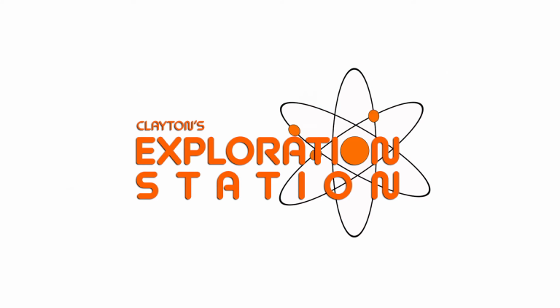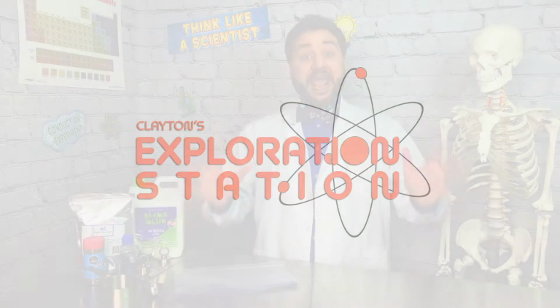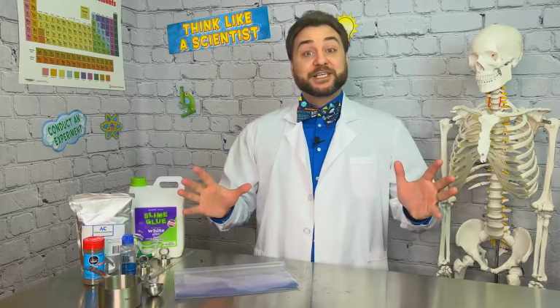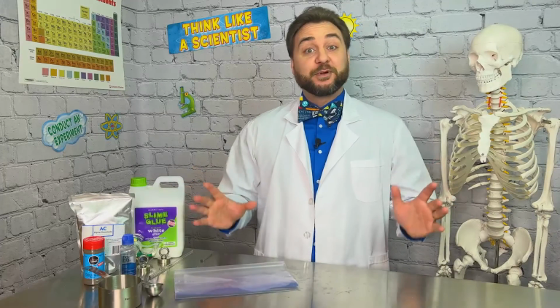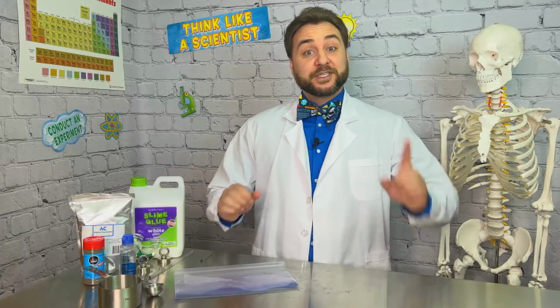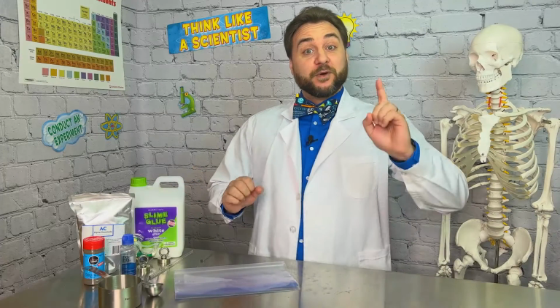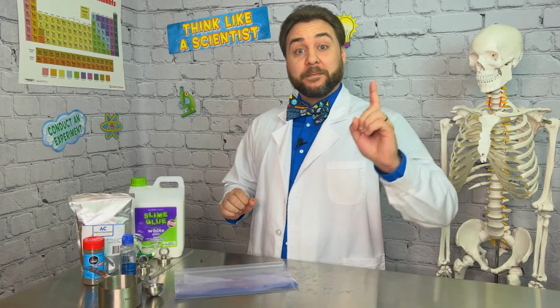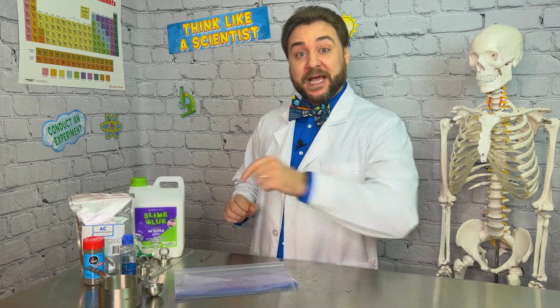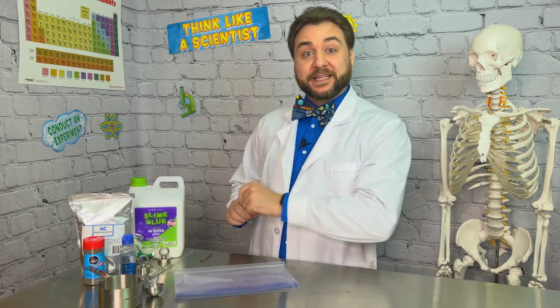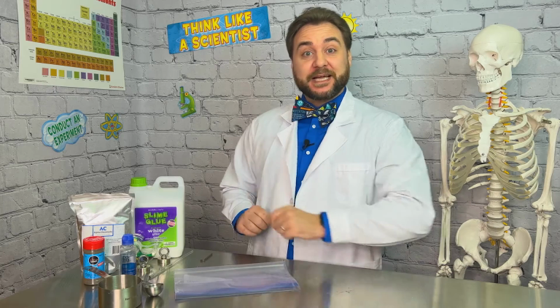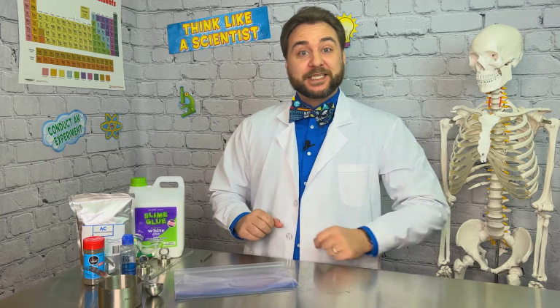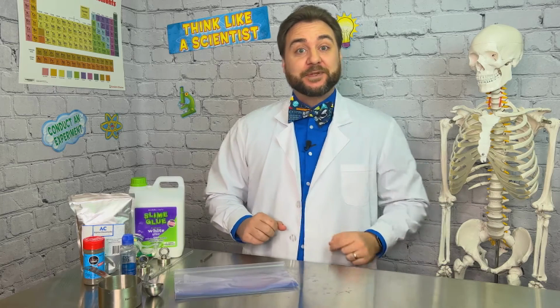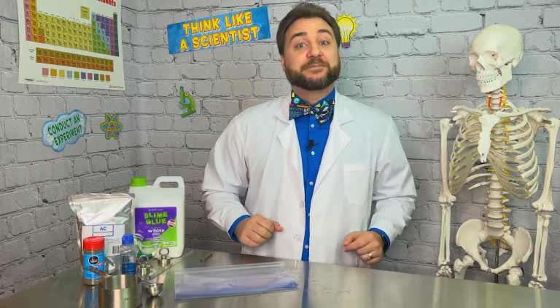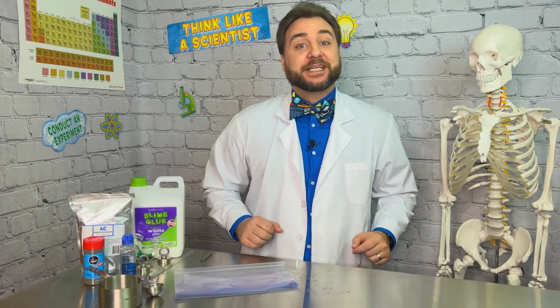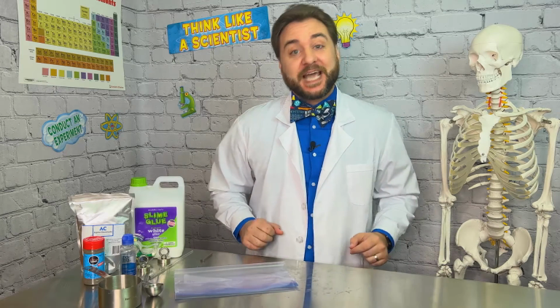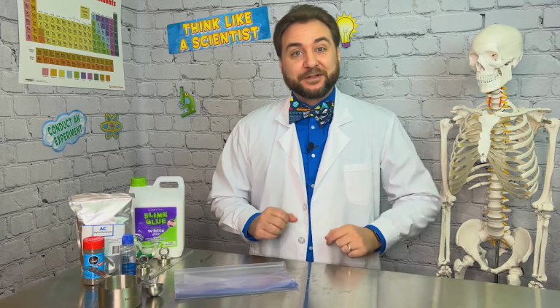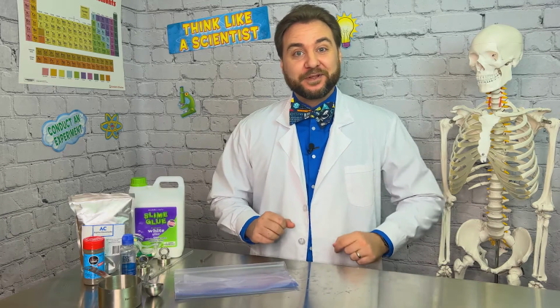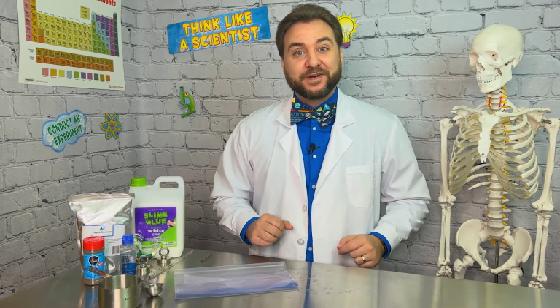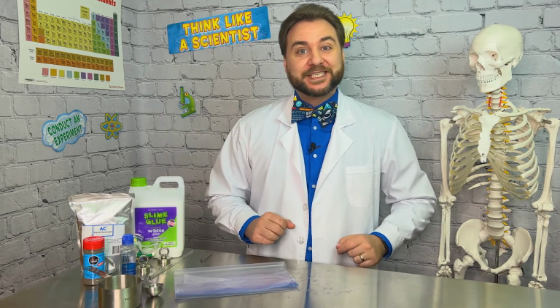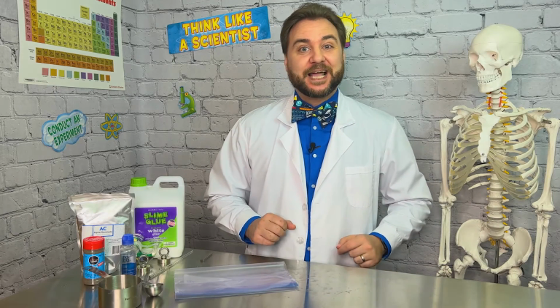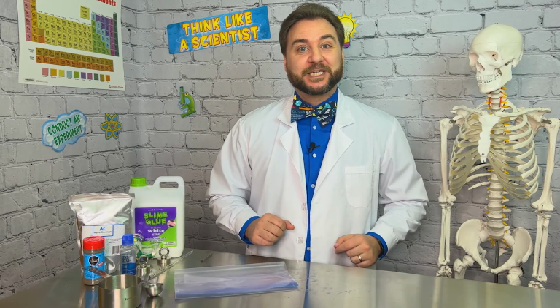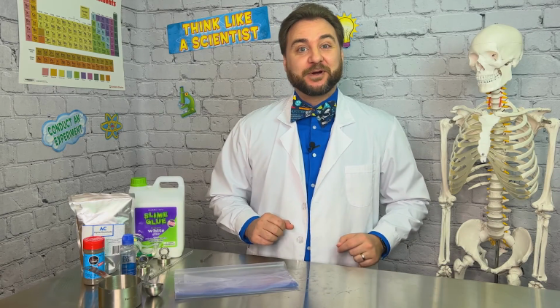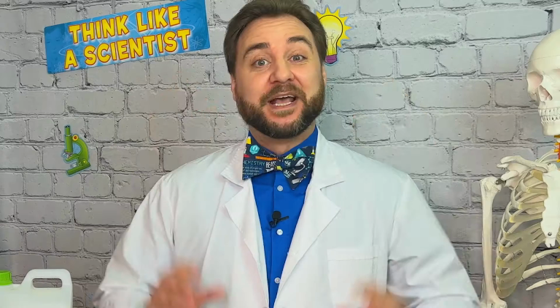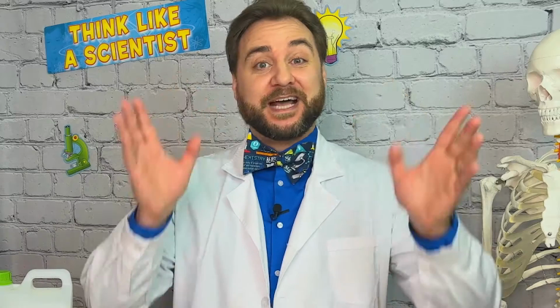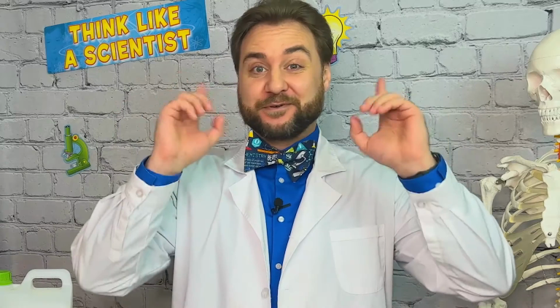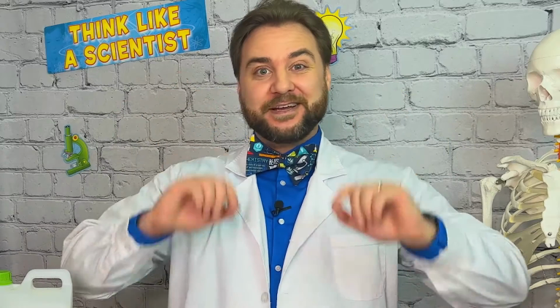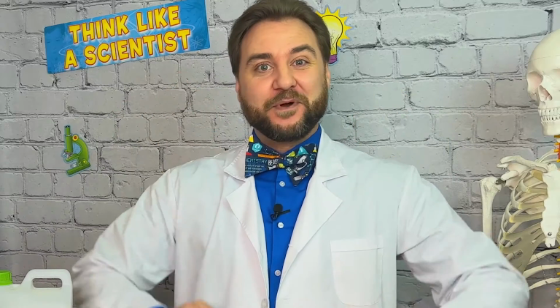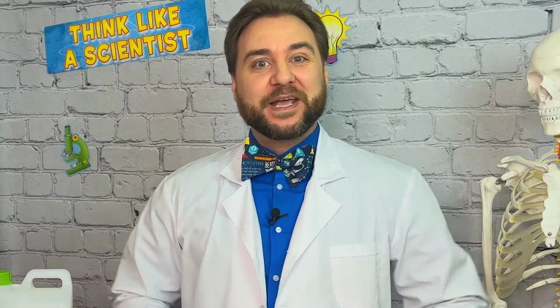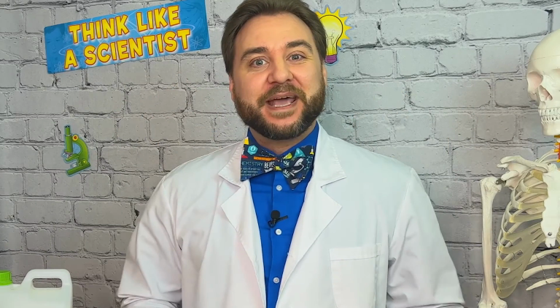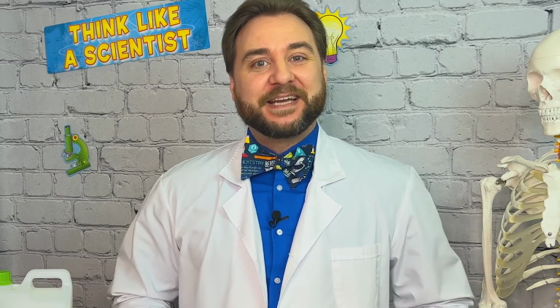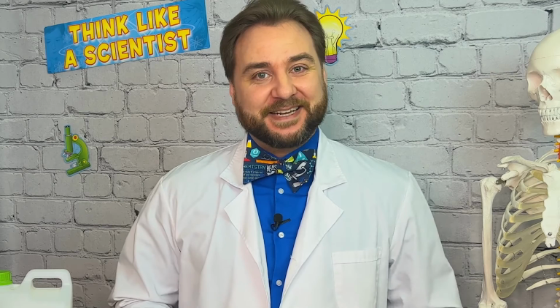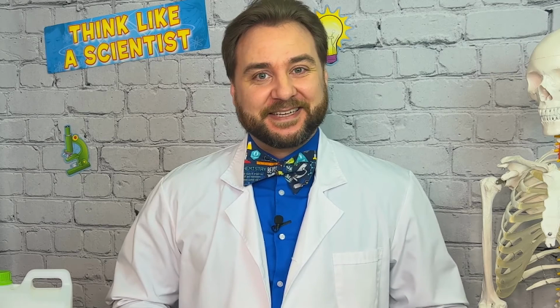Hey Explorers, we're back in the lab today with a spectacularly fun slime experiment. That's right, we're making magnetic slime!